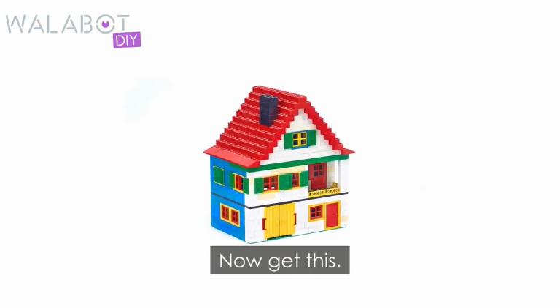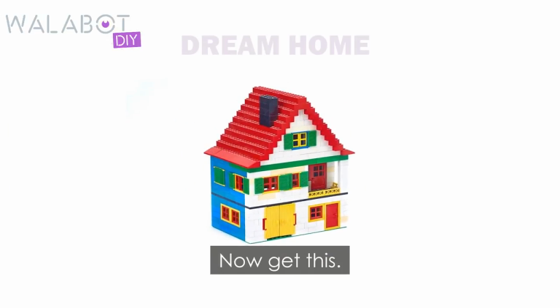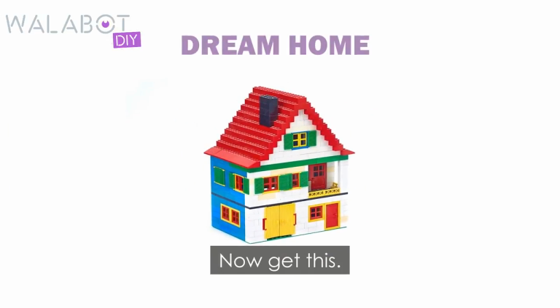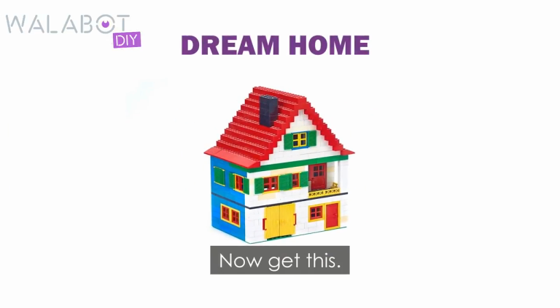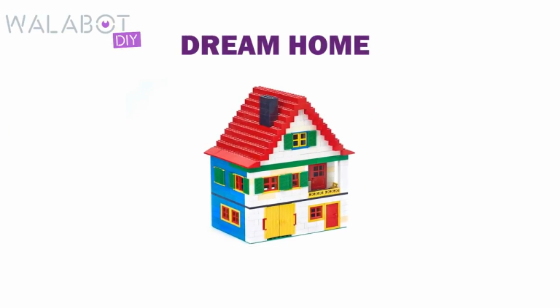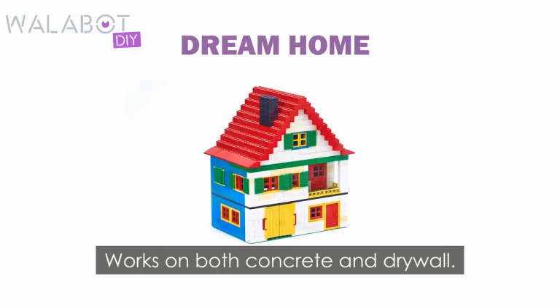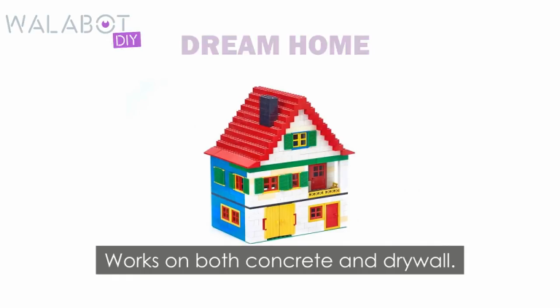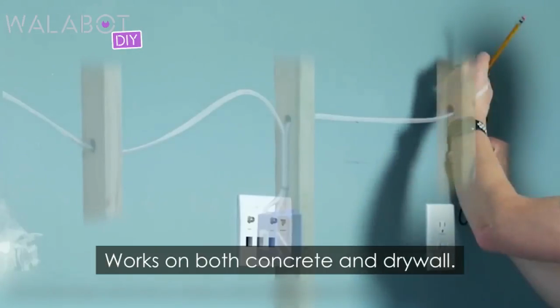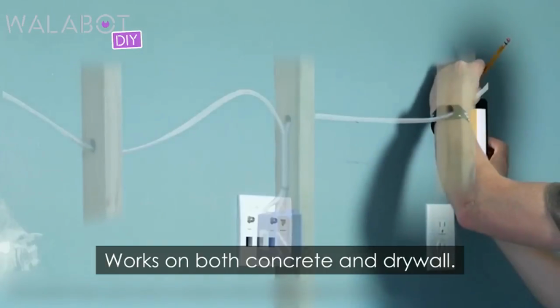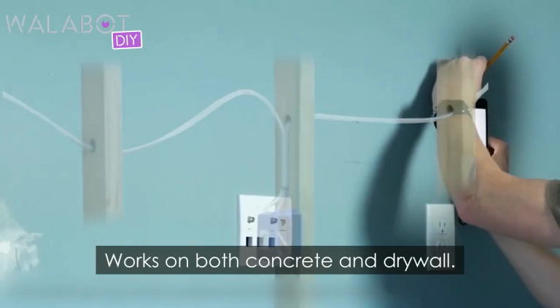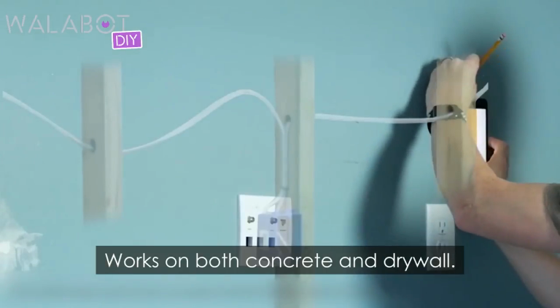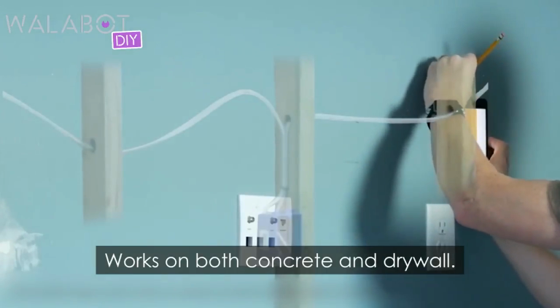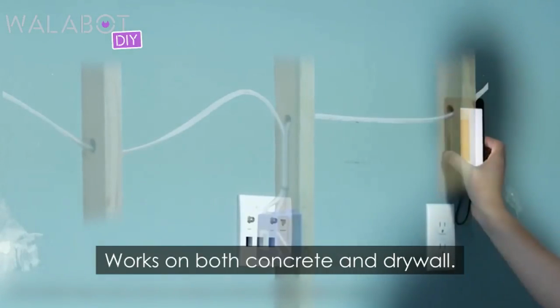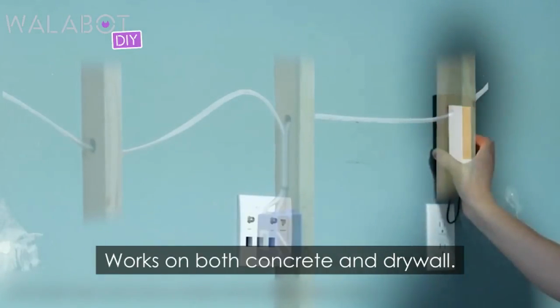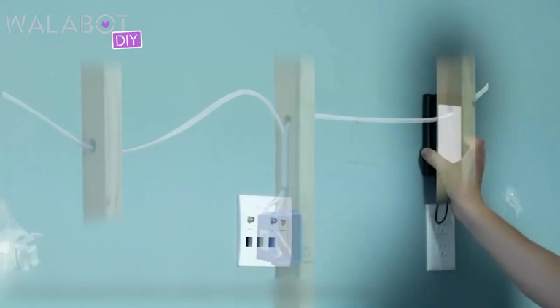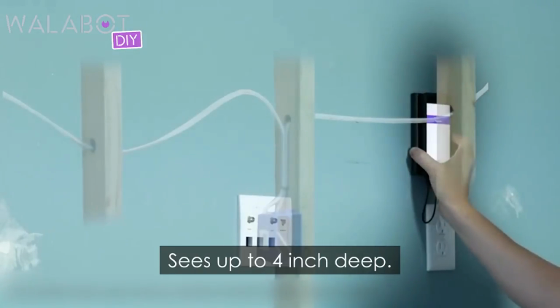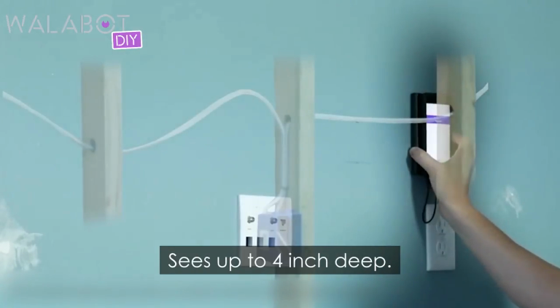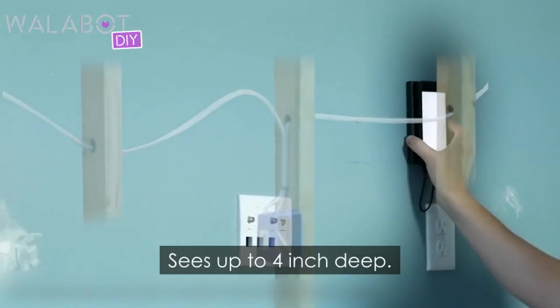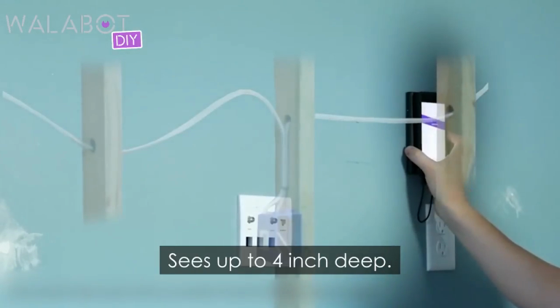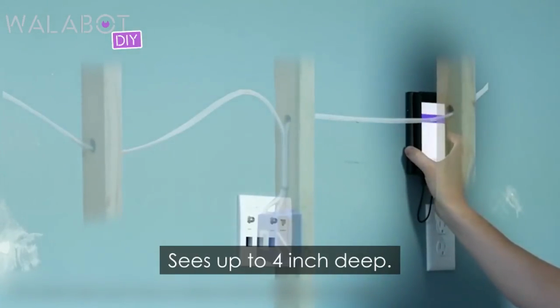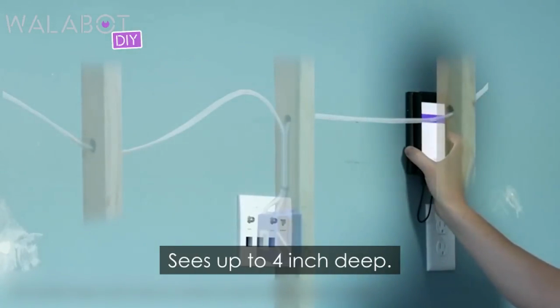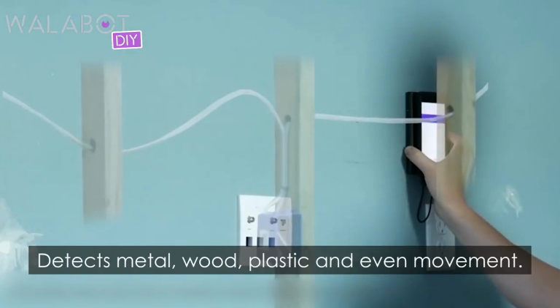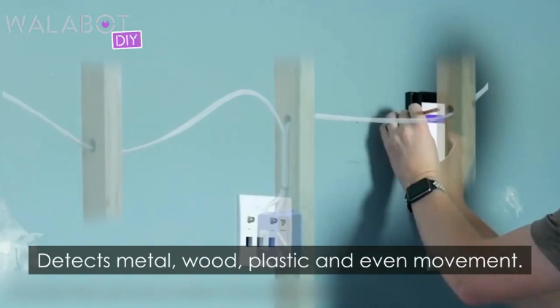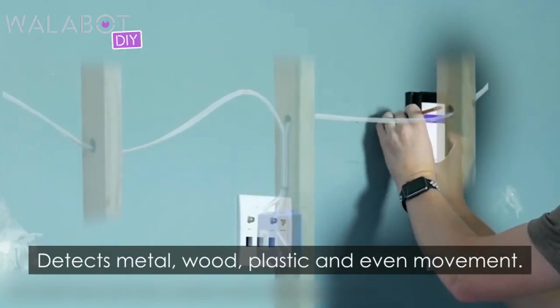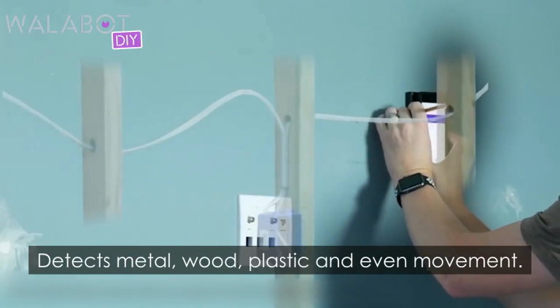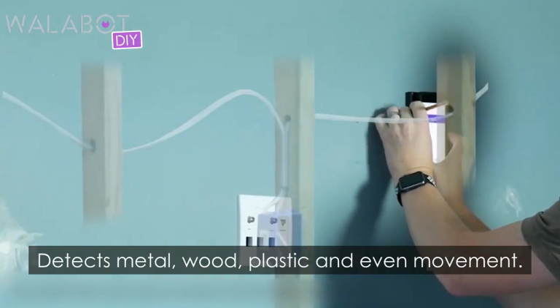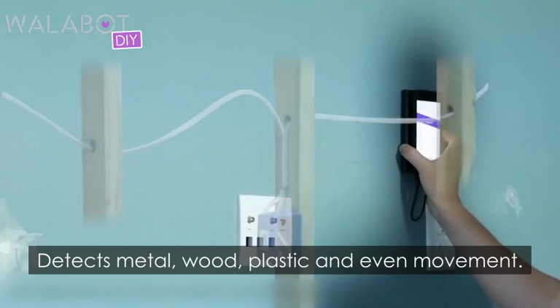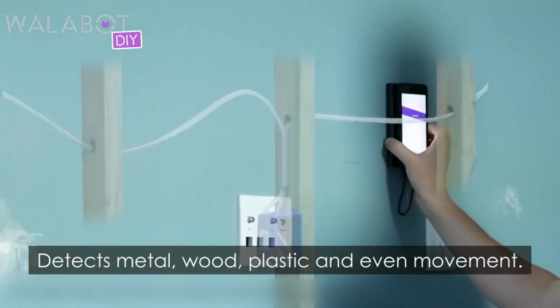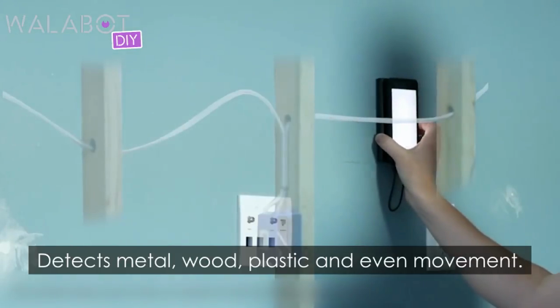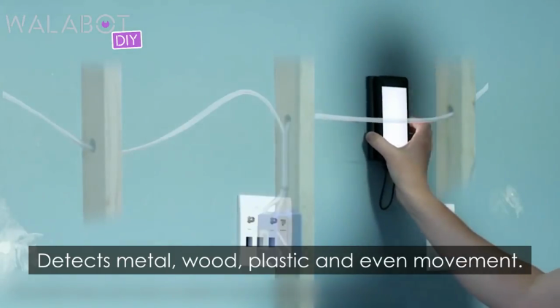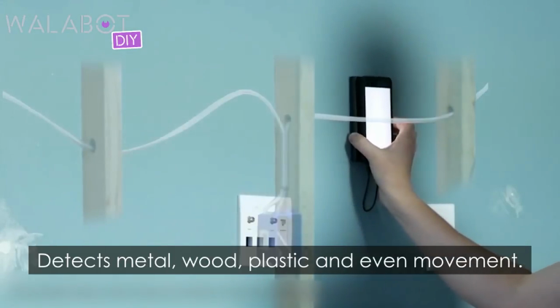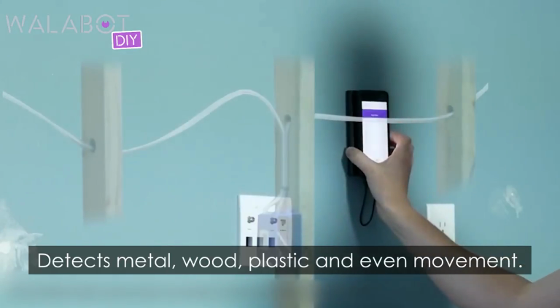Now get this. Works on both concrete and drywall. Sees up to 4 inches deep. Detects metal, wood, plastic, and even movement.